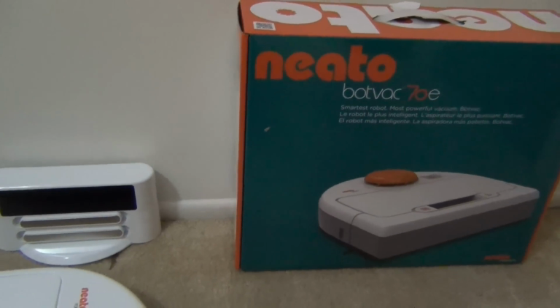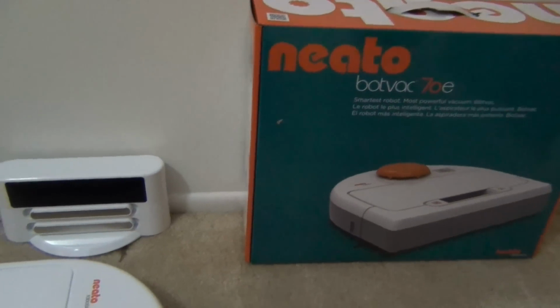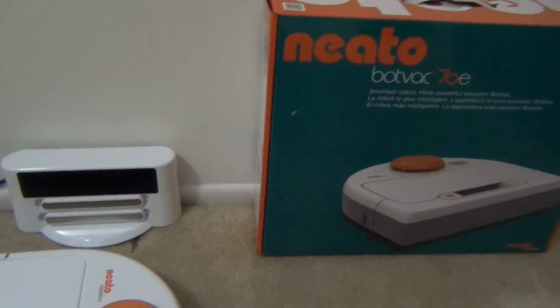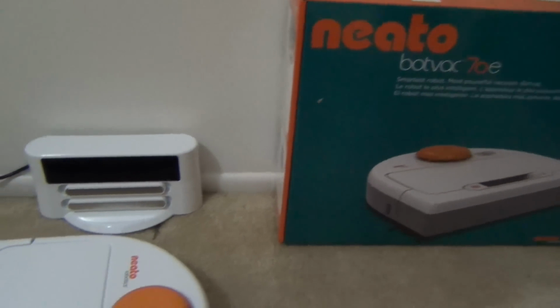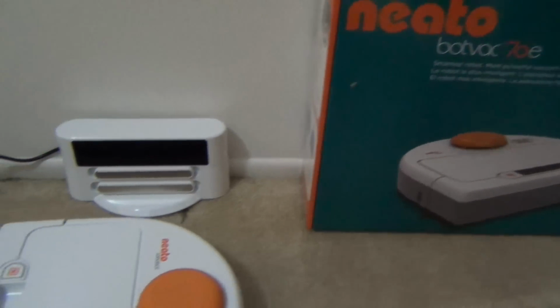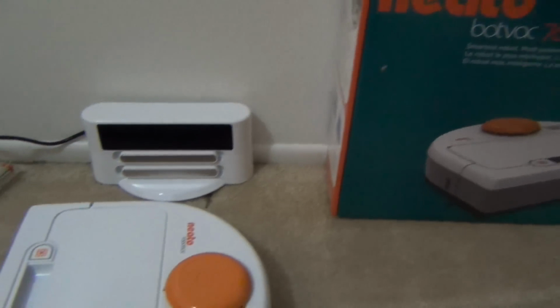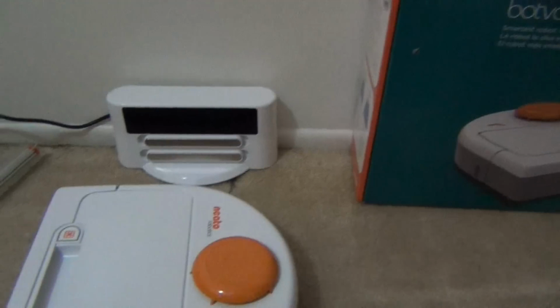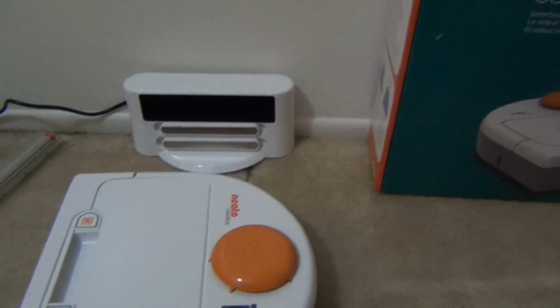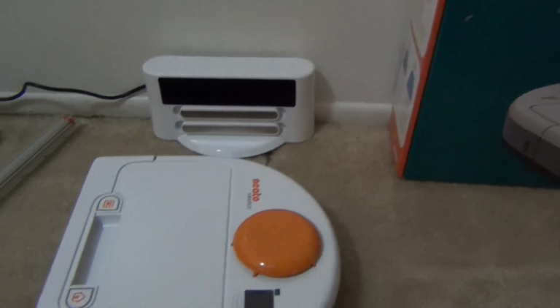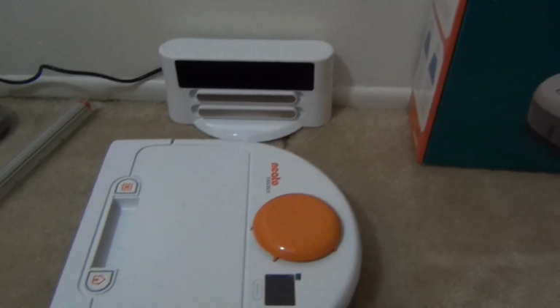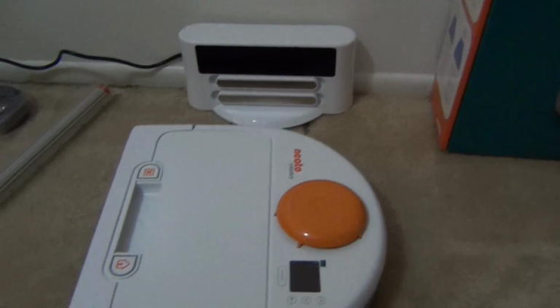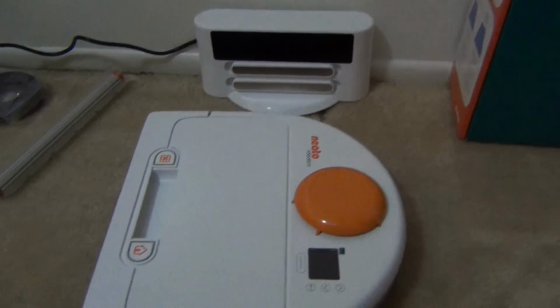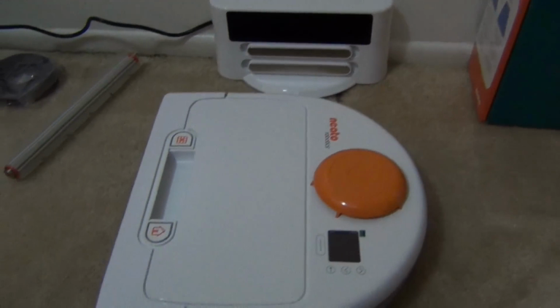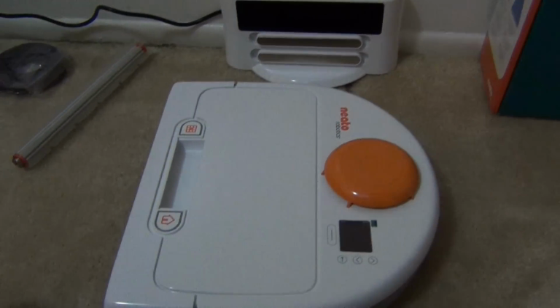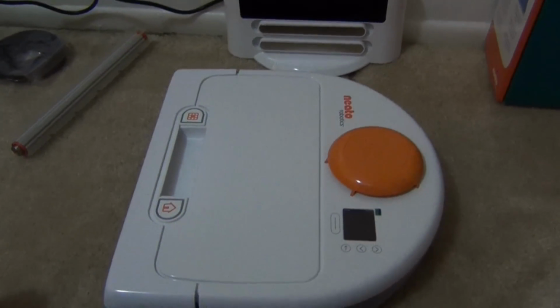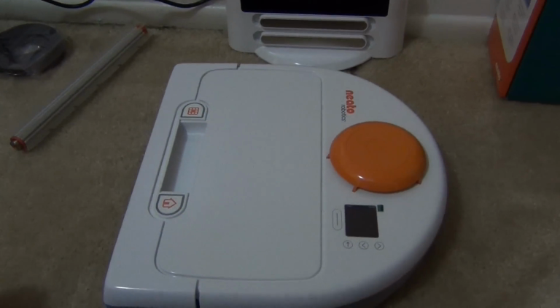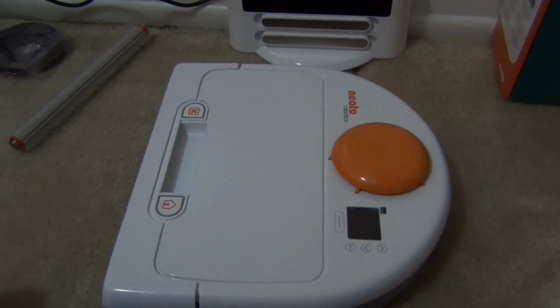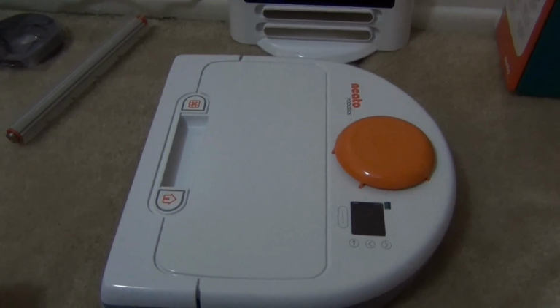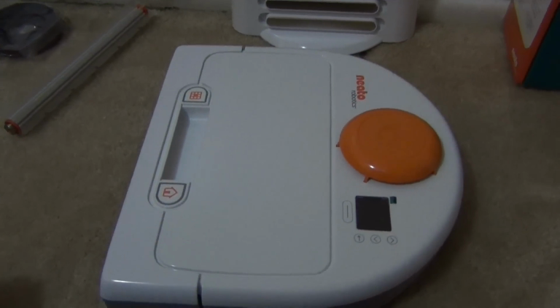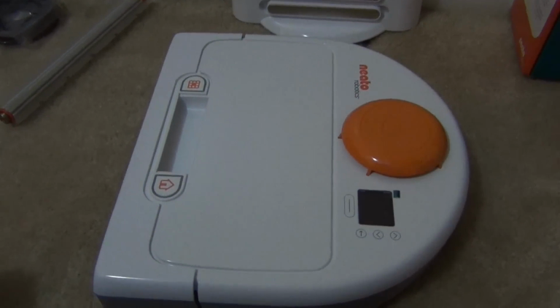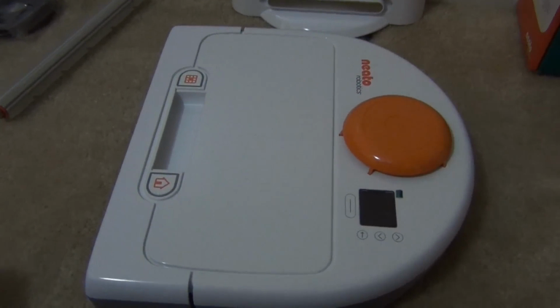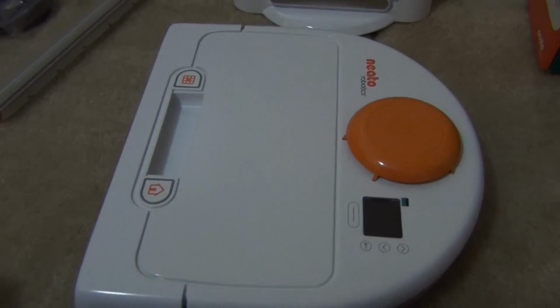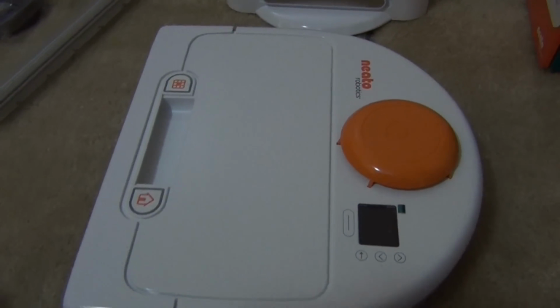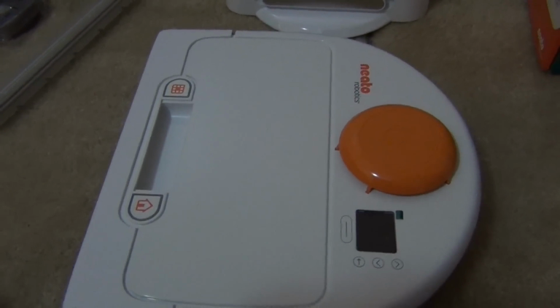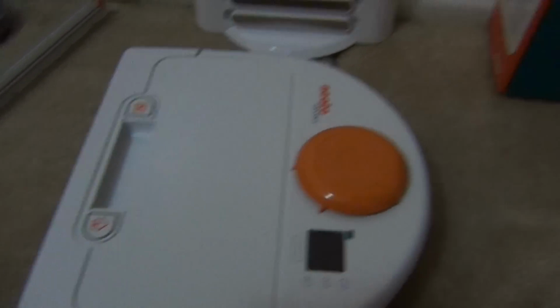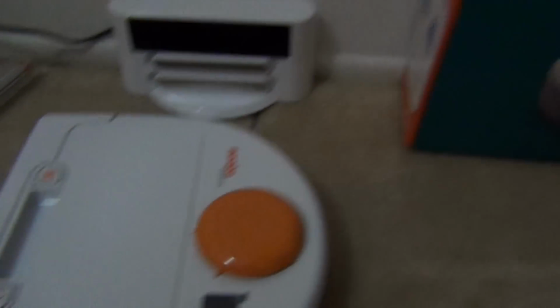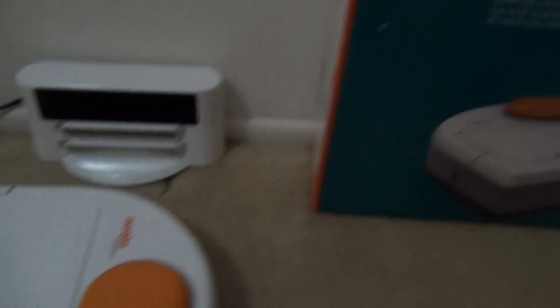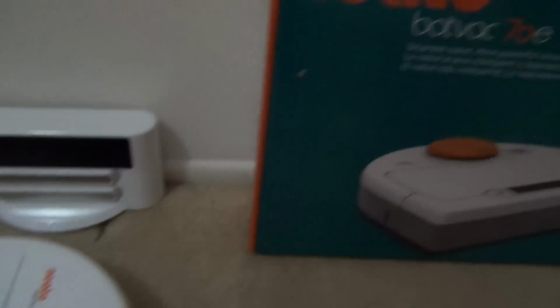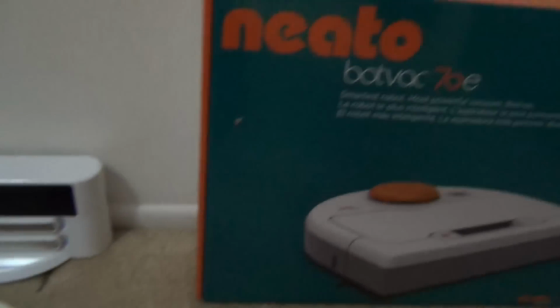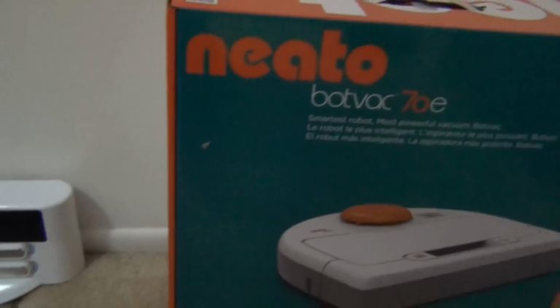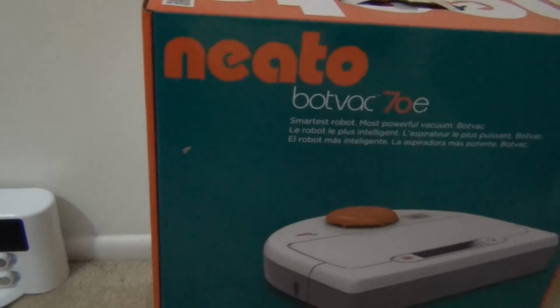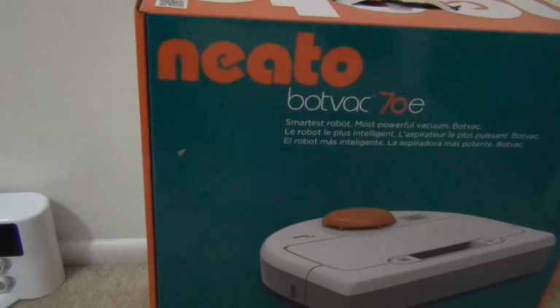Alright everyone, here we have the Neato BotVac. Now this is the BotVac 70.